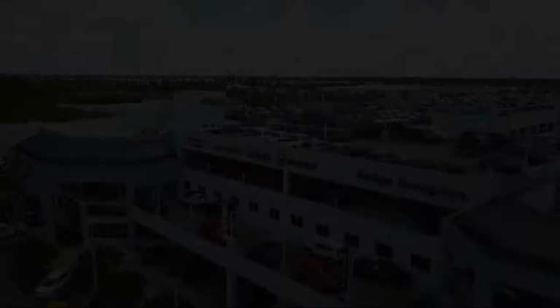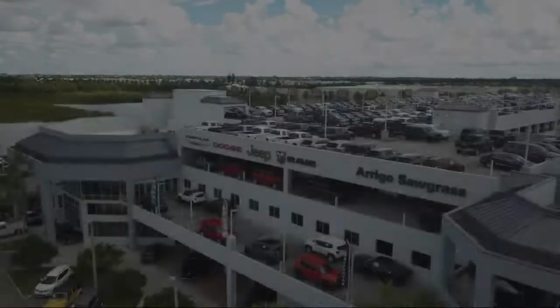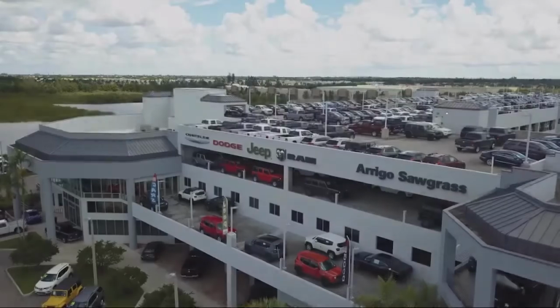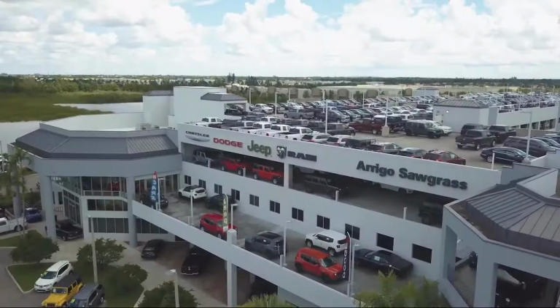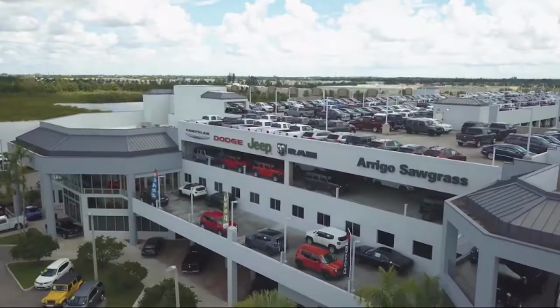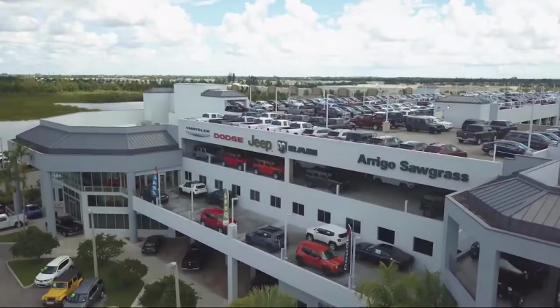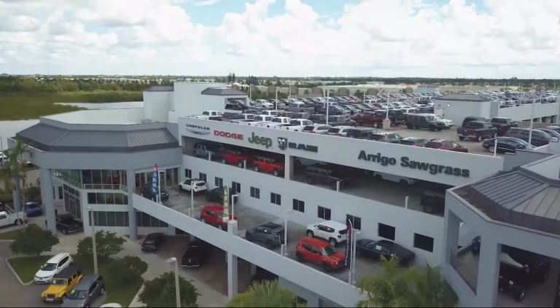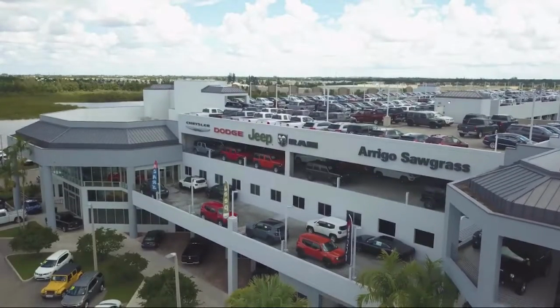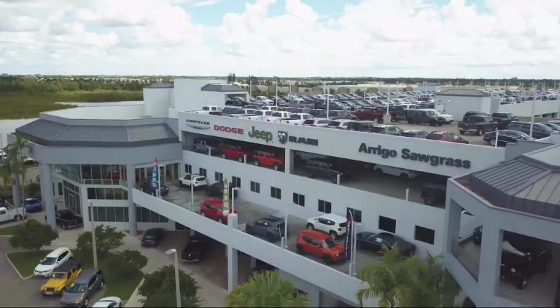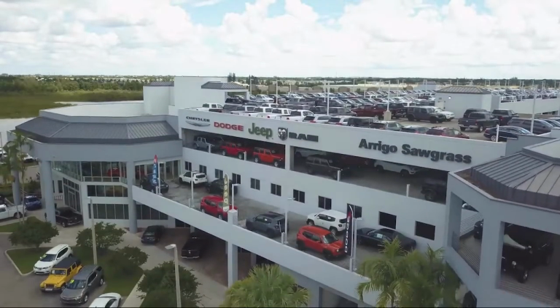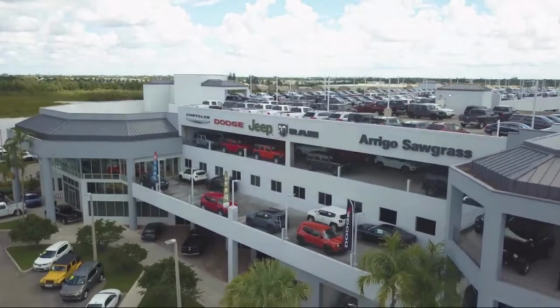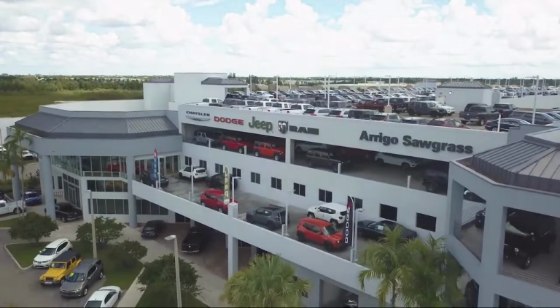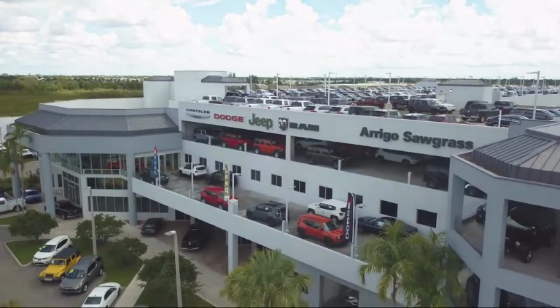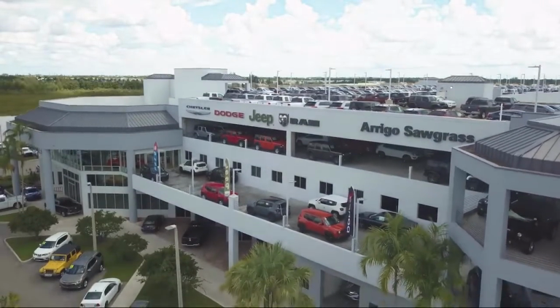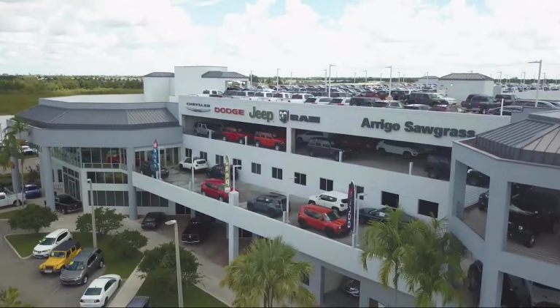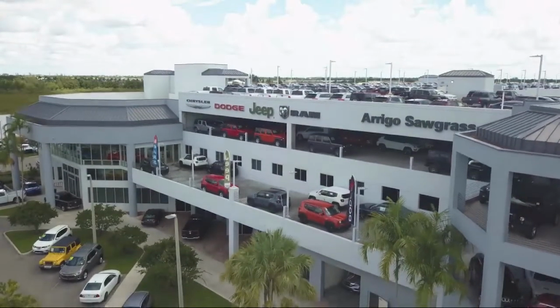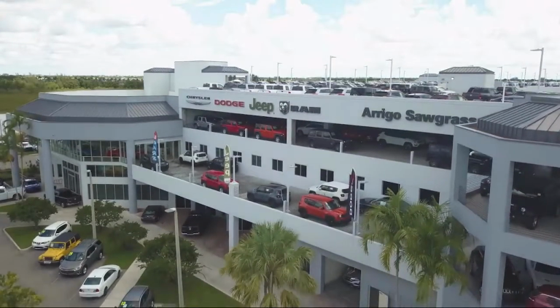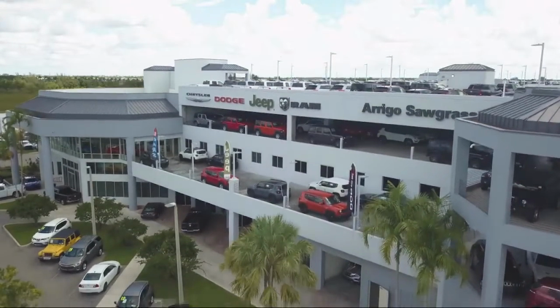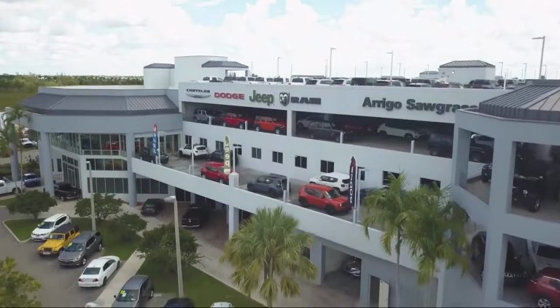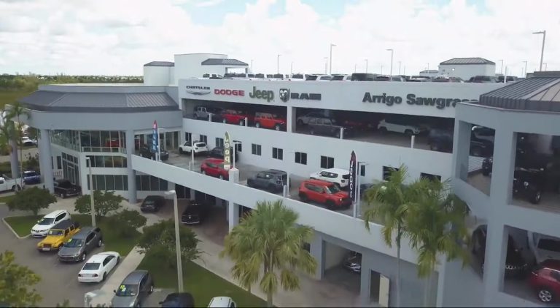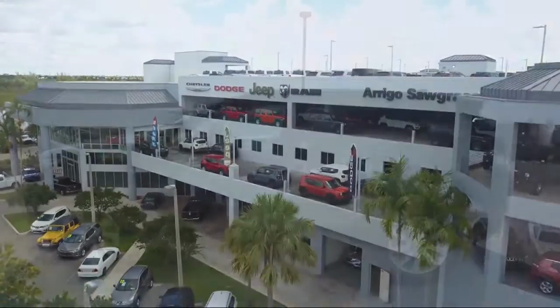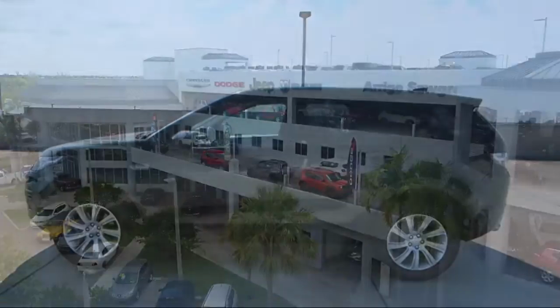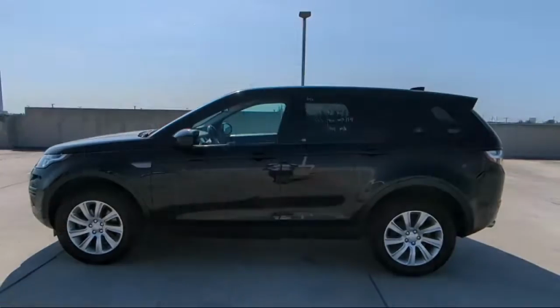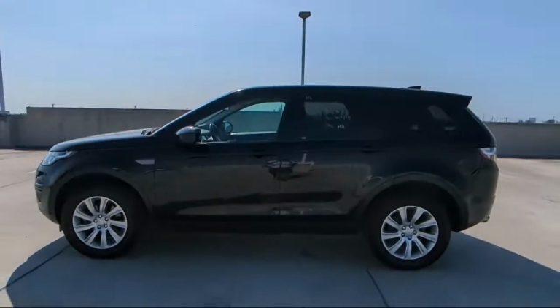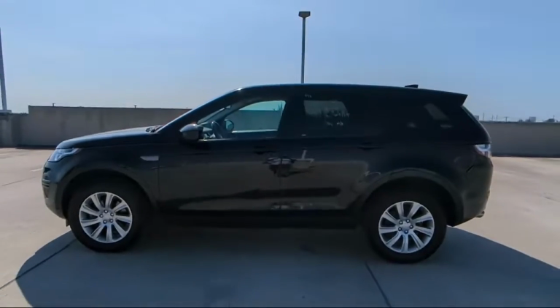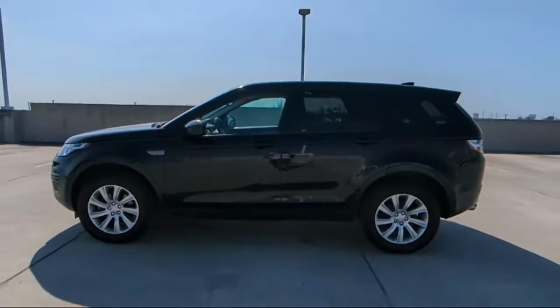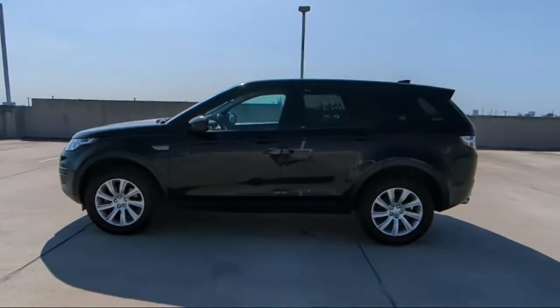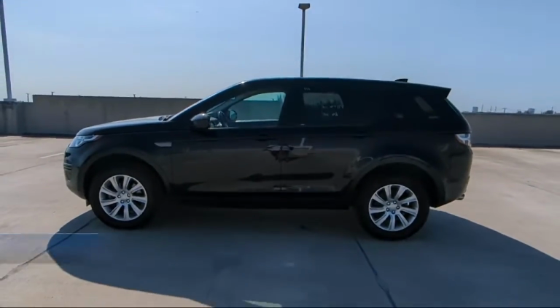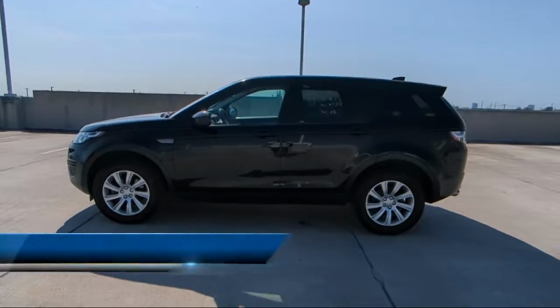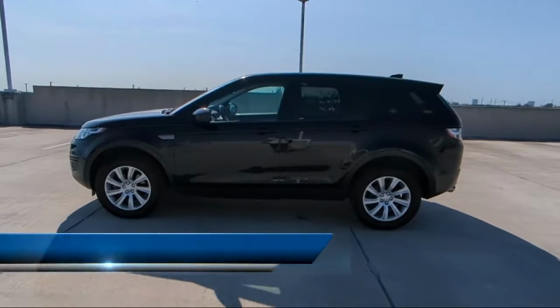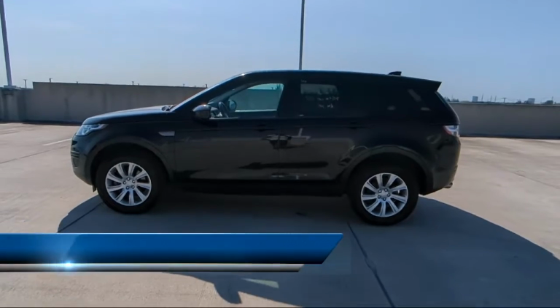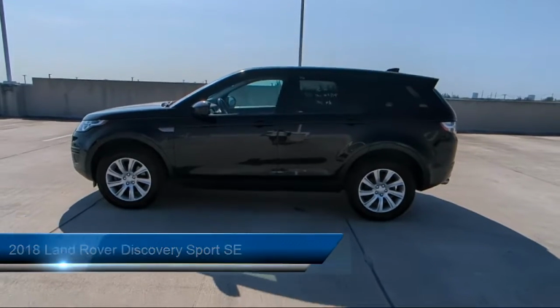Welcome to Rego Chrysler Dodge Jeep Ram, and here's a look at another one of our great vehicles for sale.